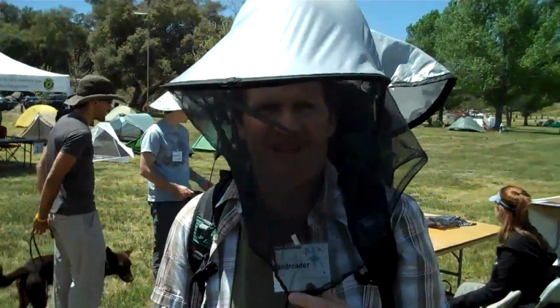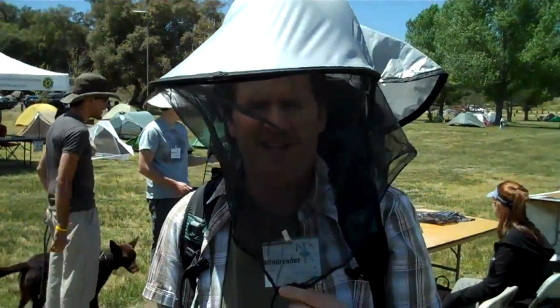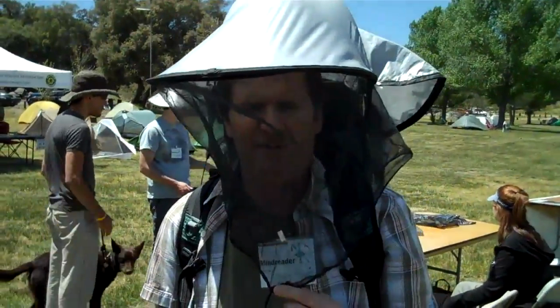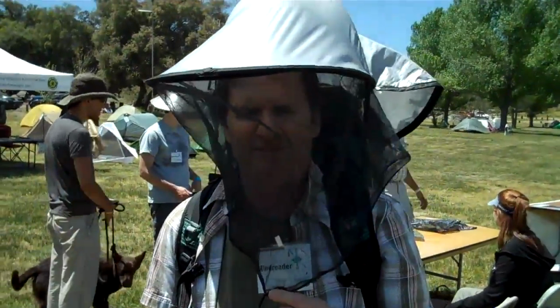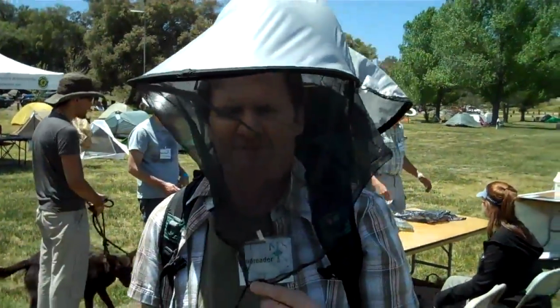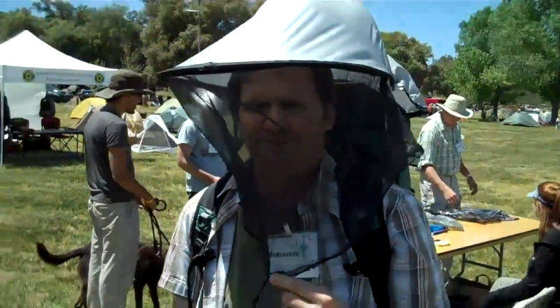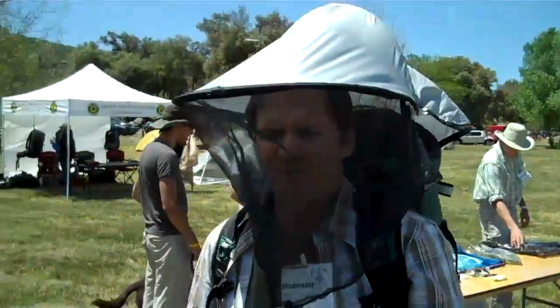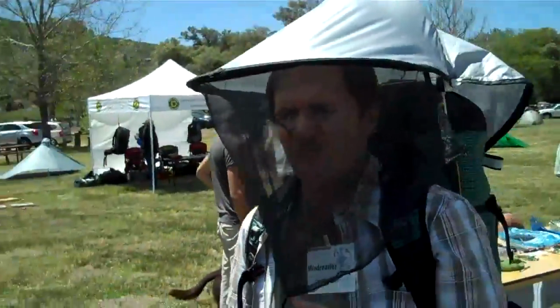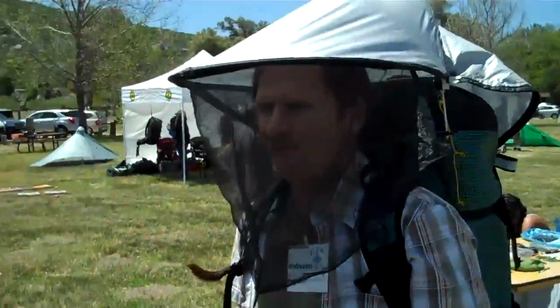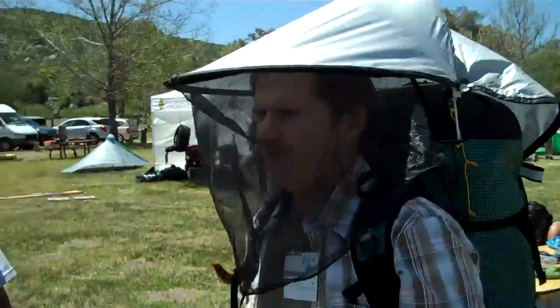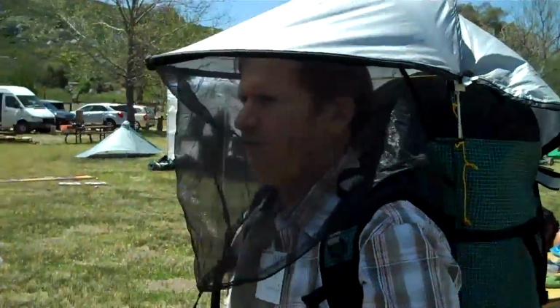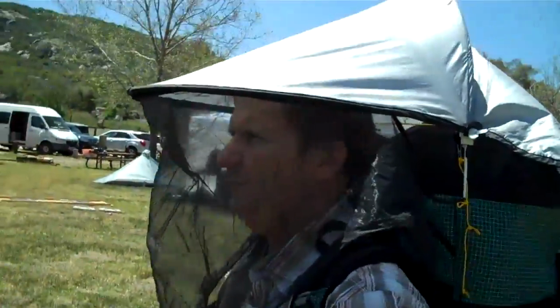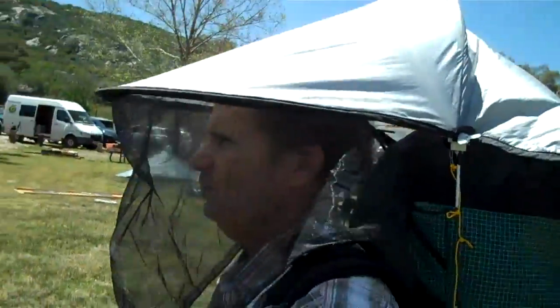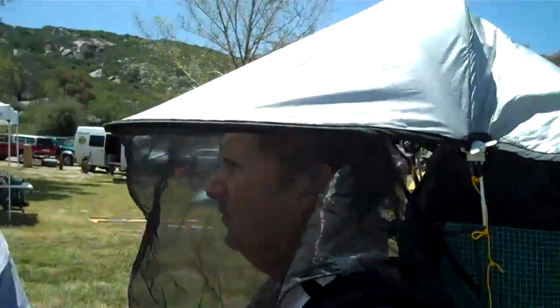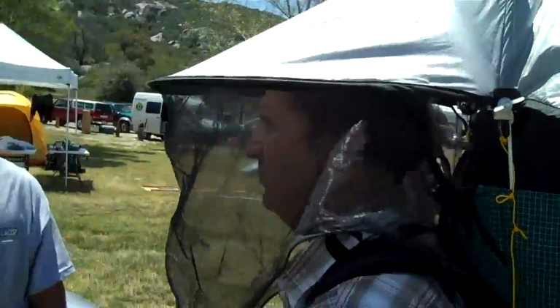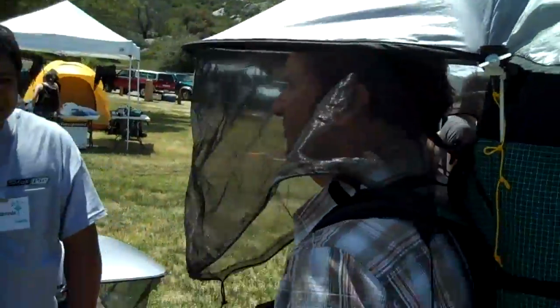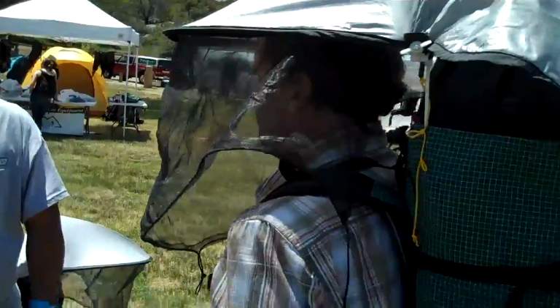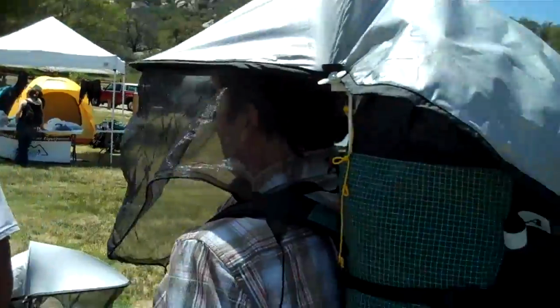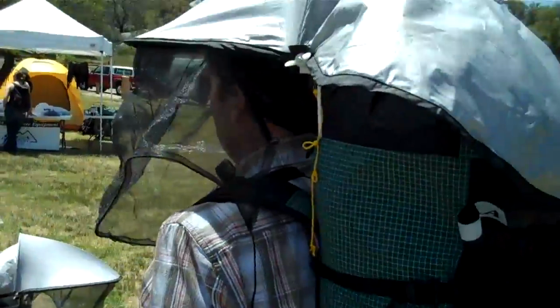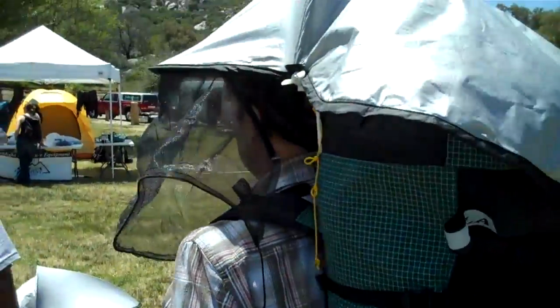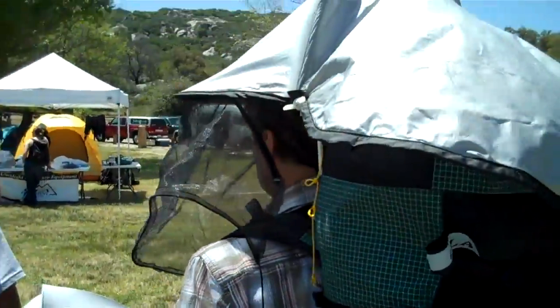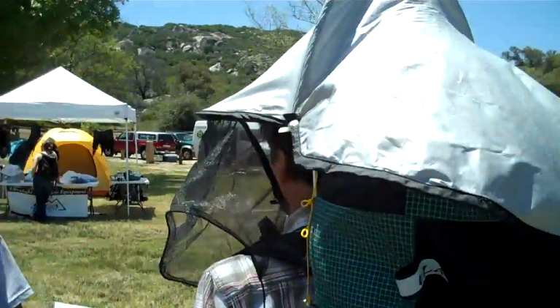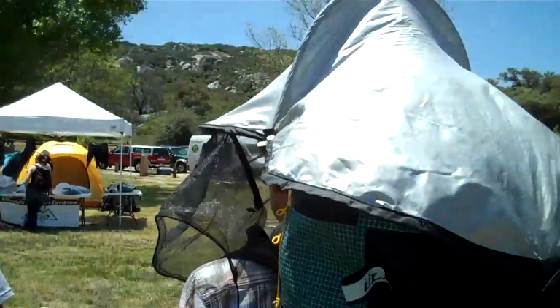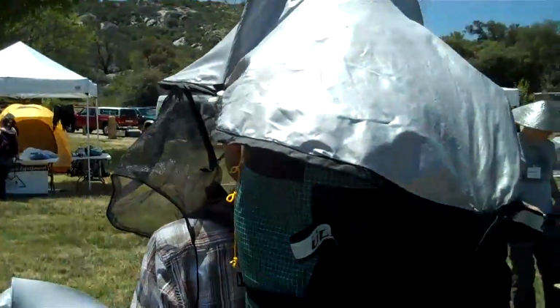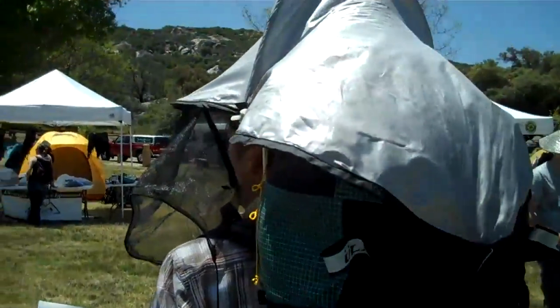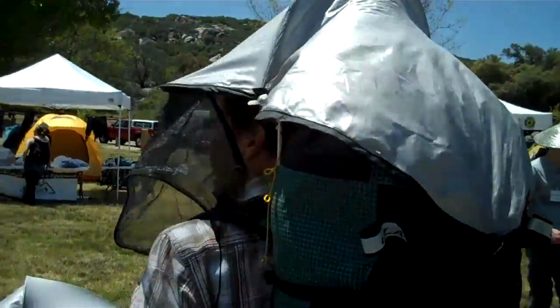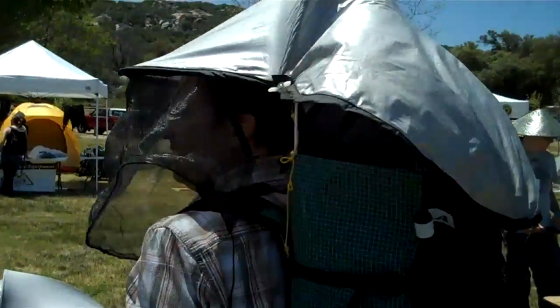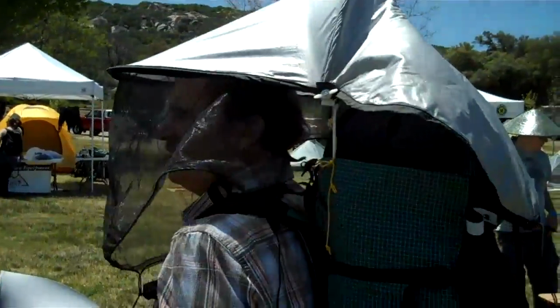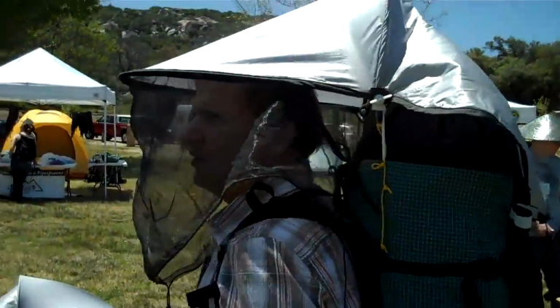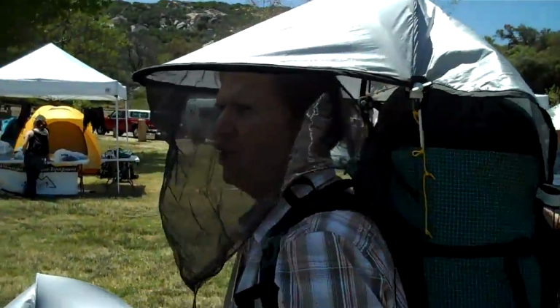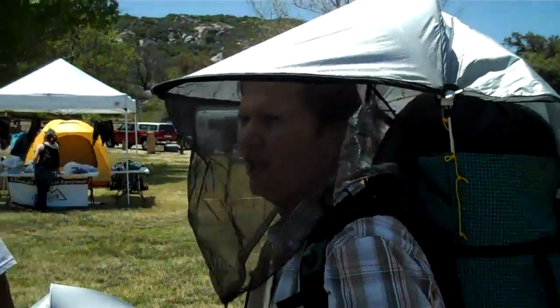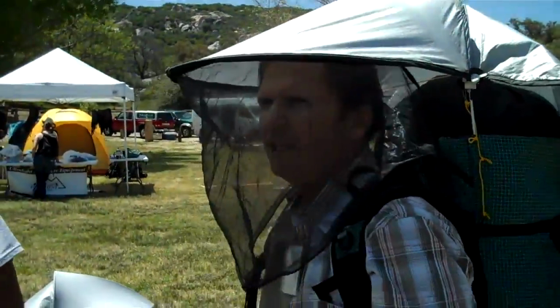Fully enclosed. Look at that. Sierra Shade.